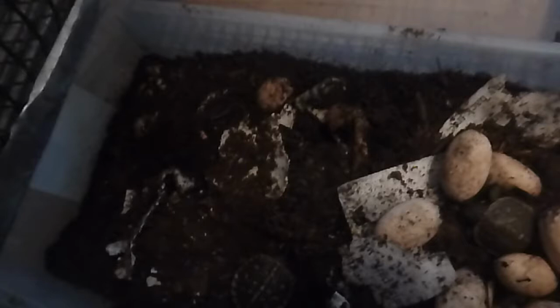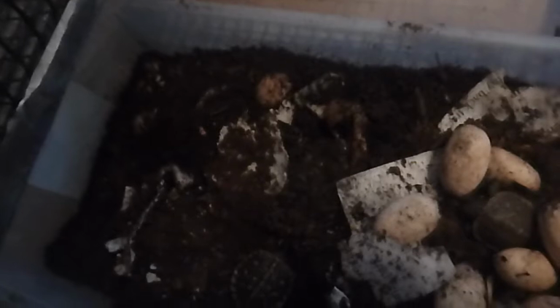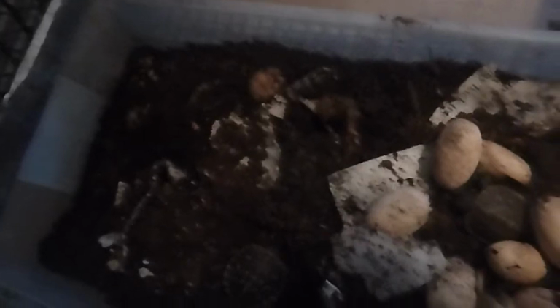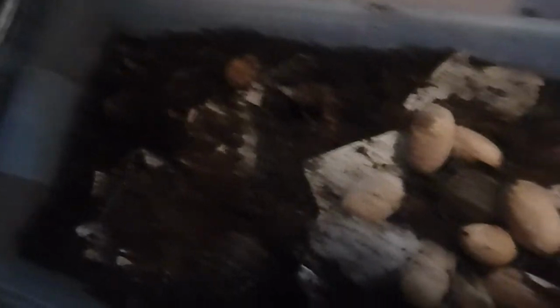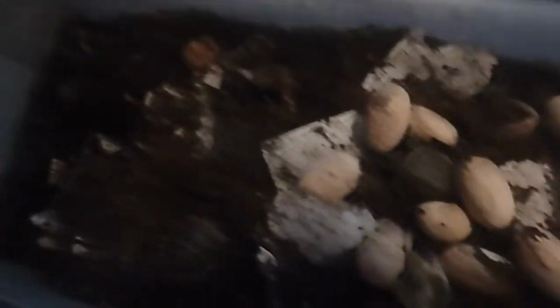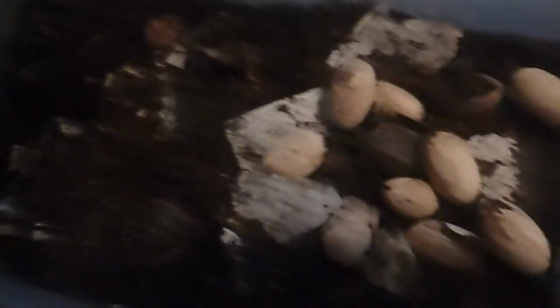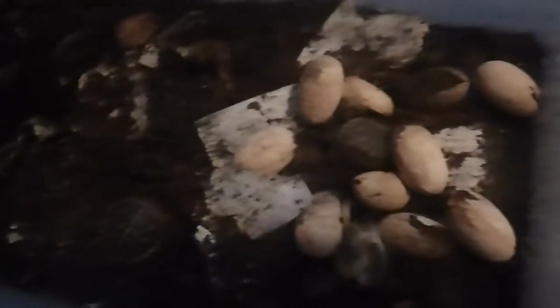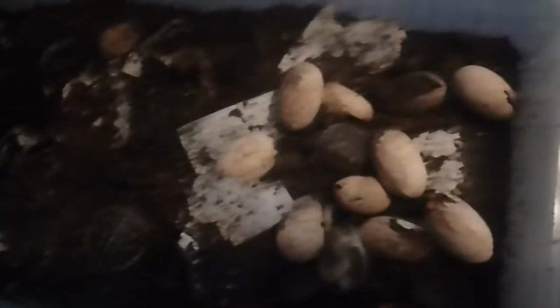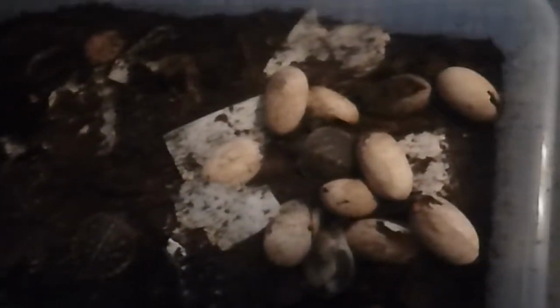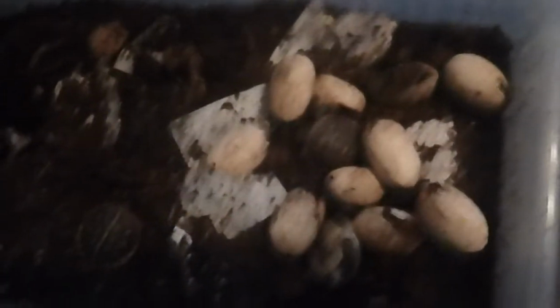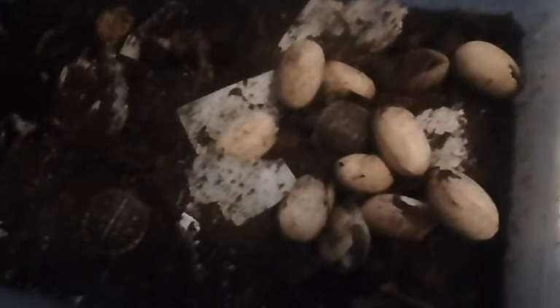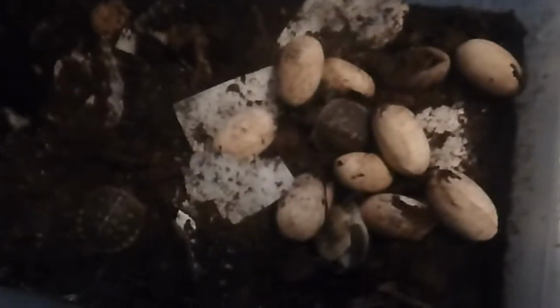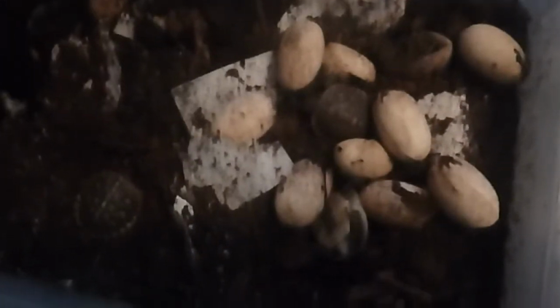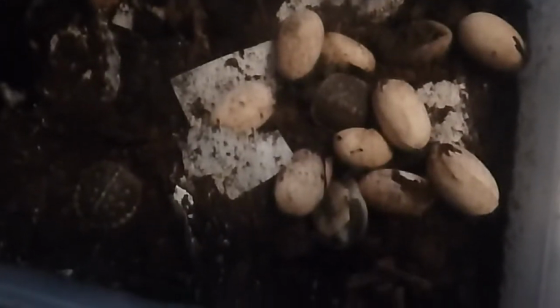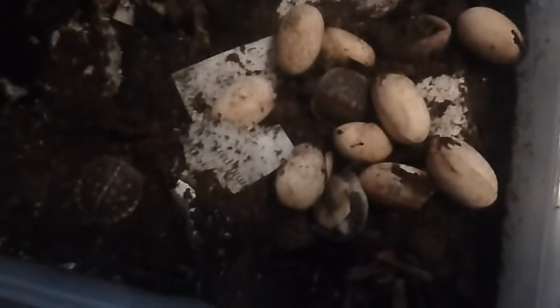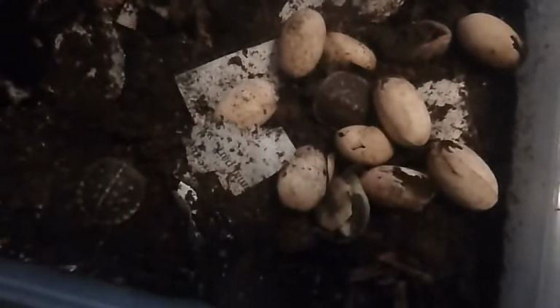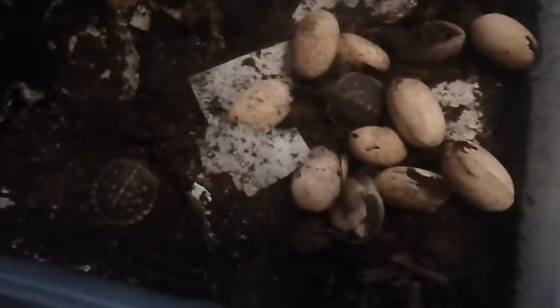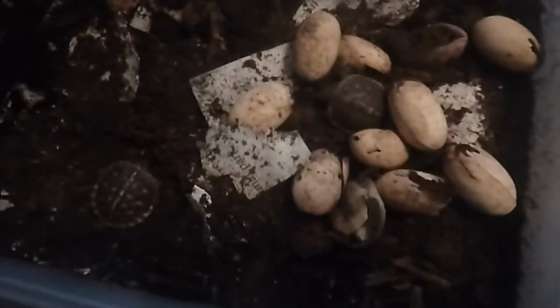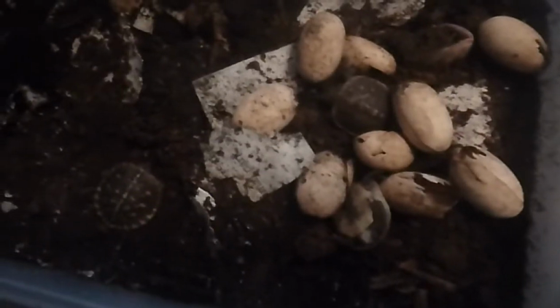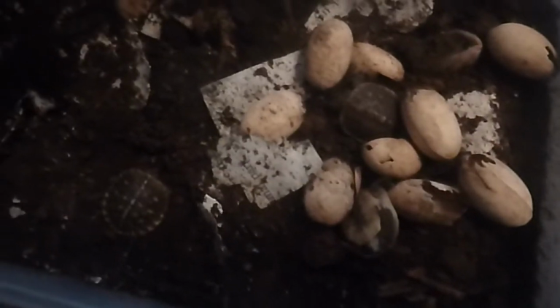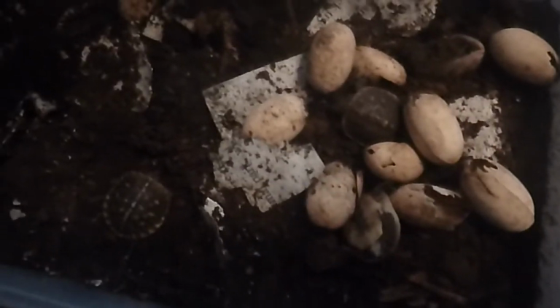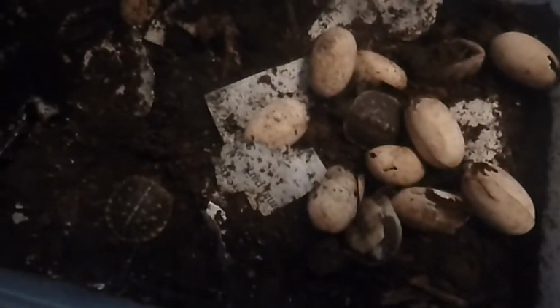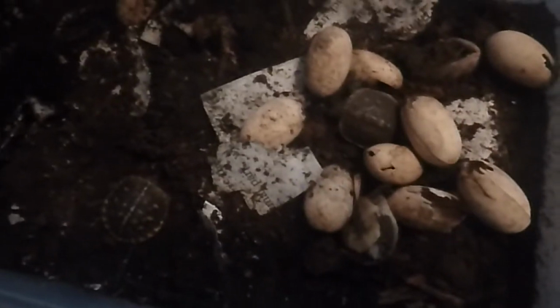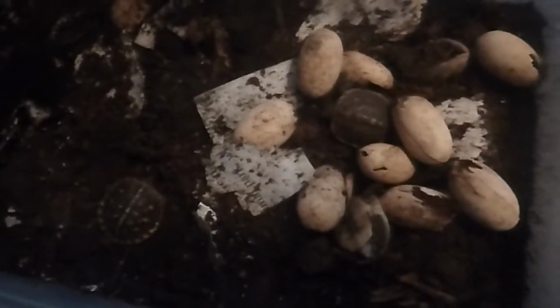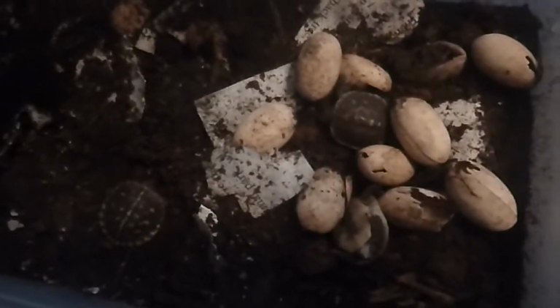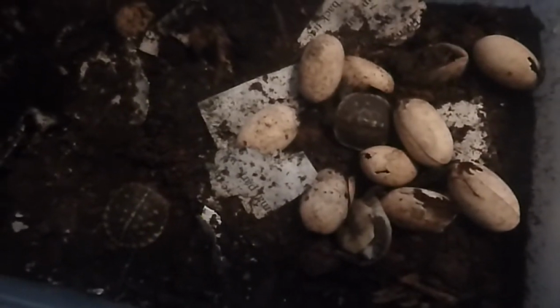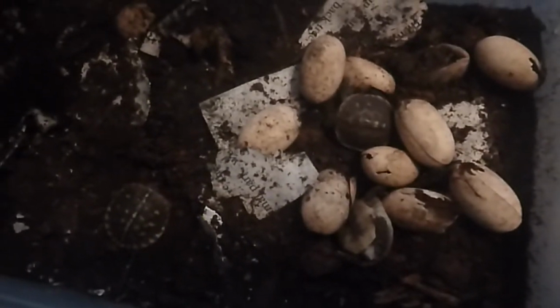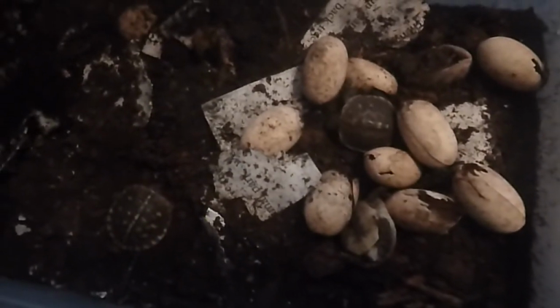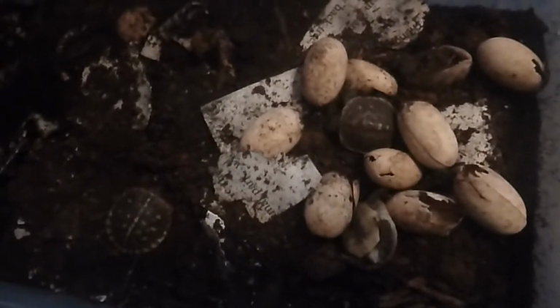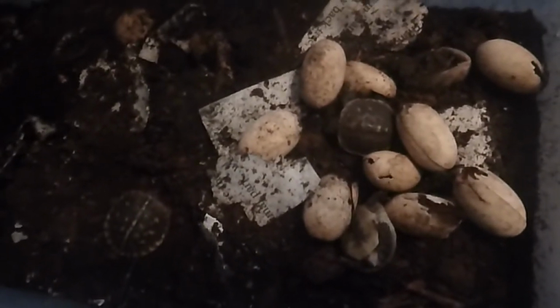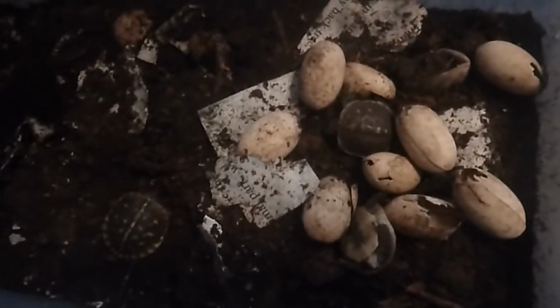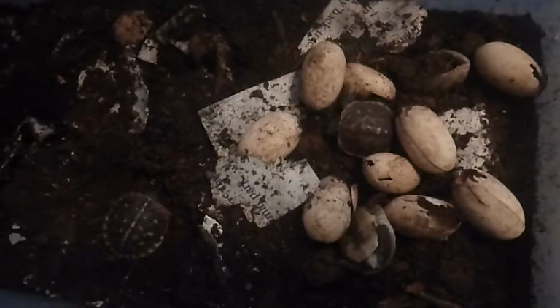Hope you enjoyed this little video update of my incubating turtle eggs of 2017.